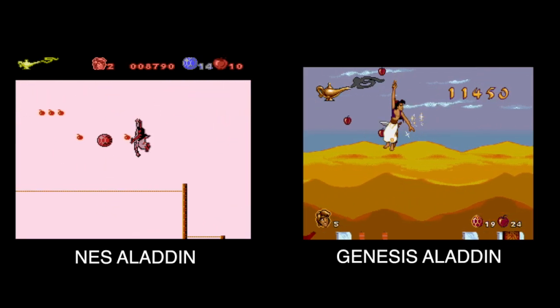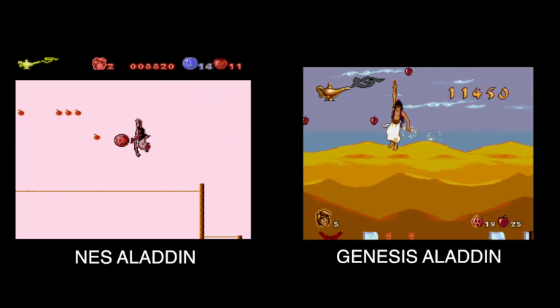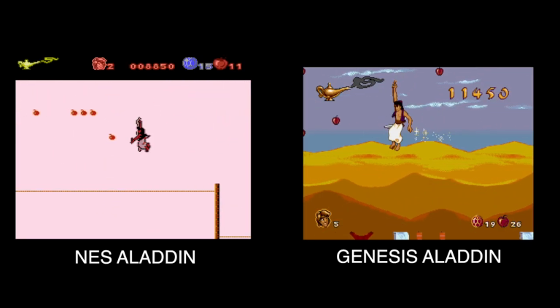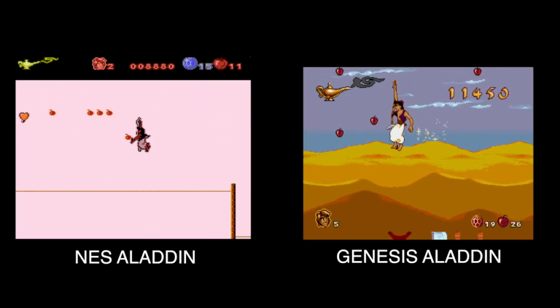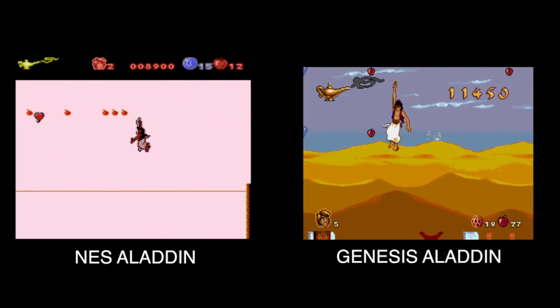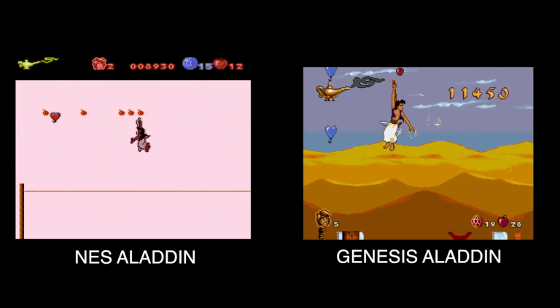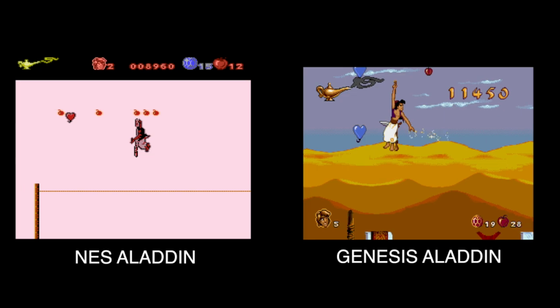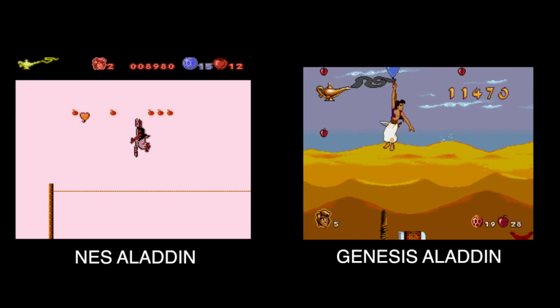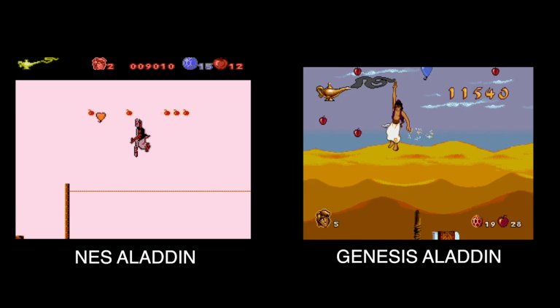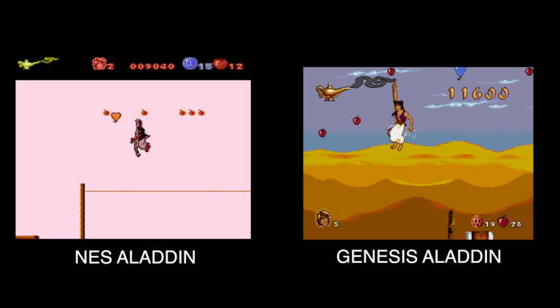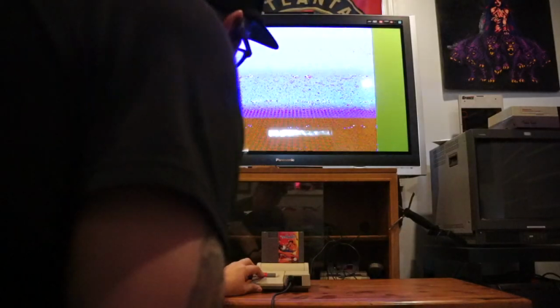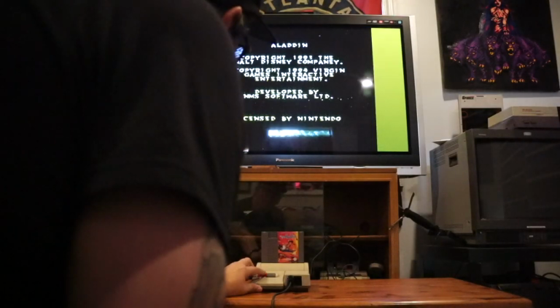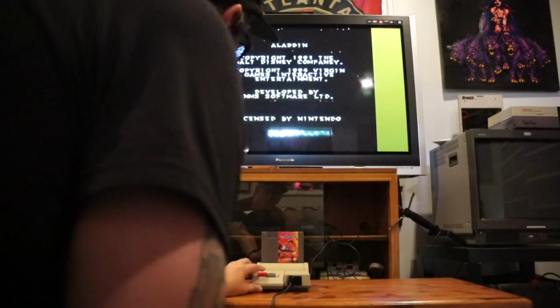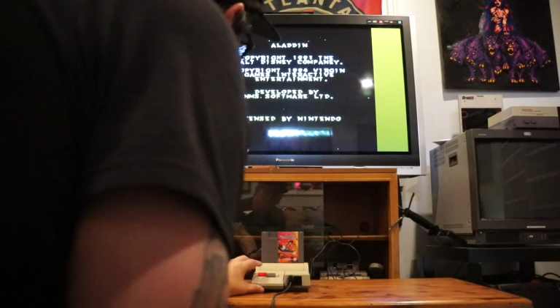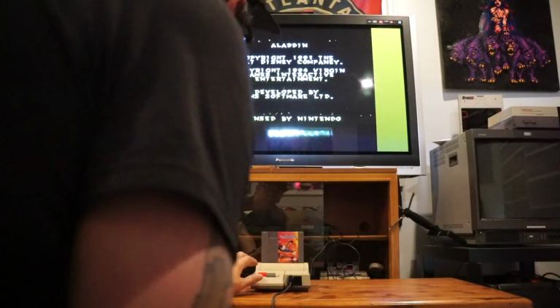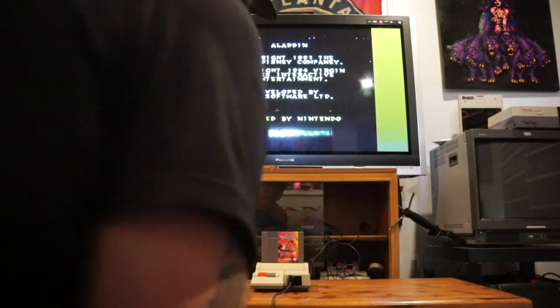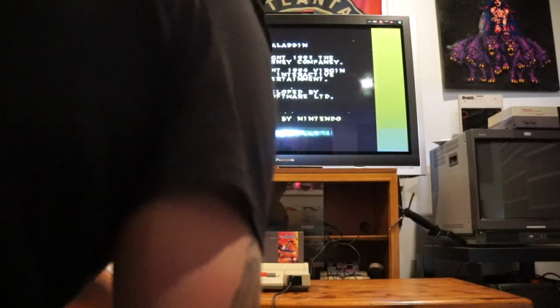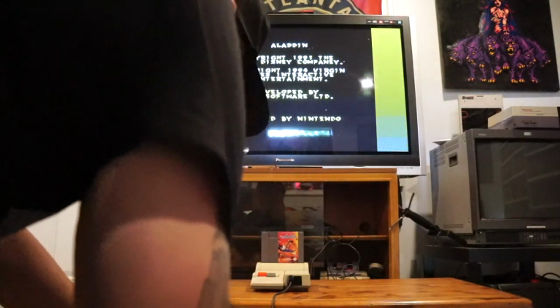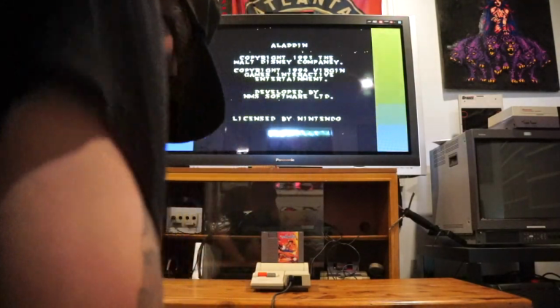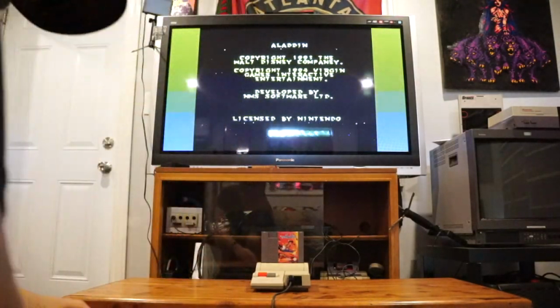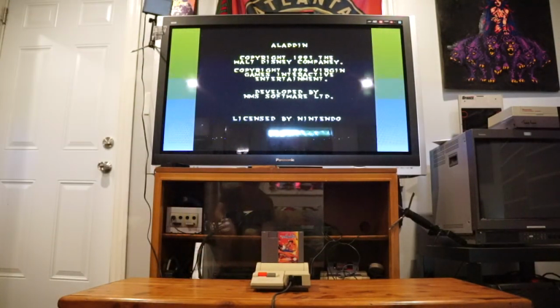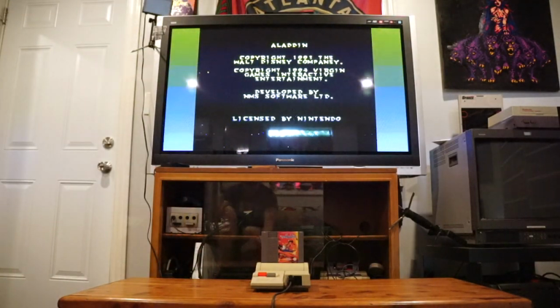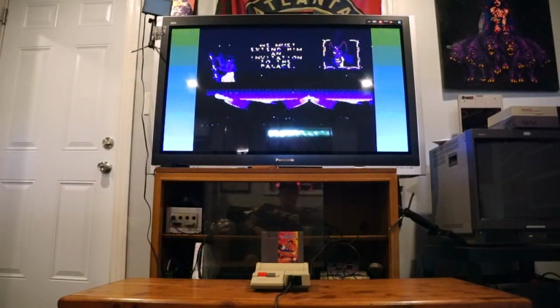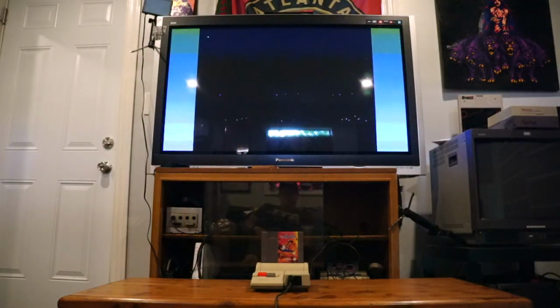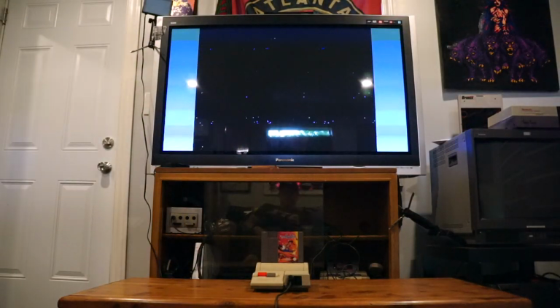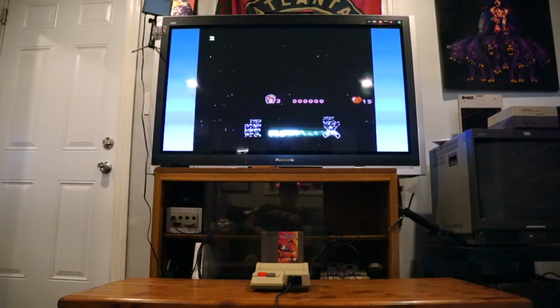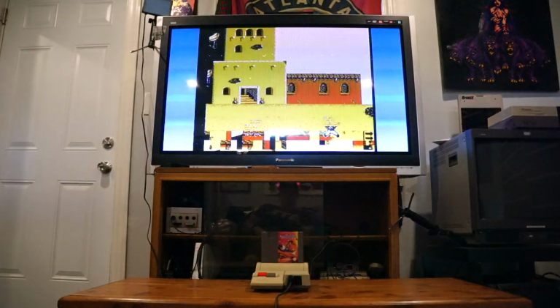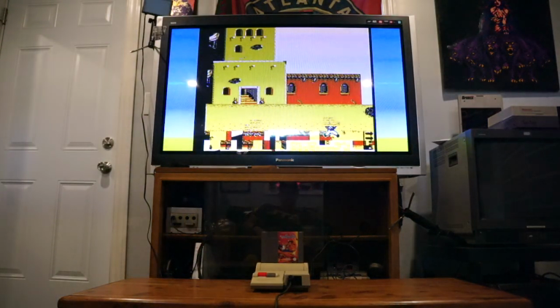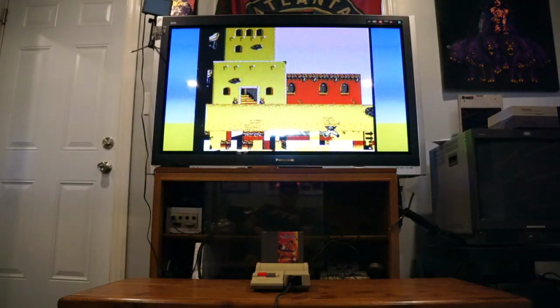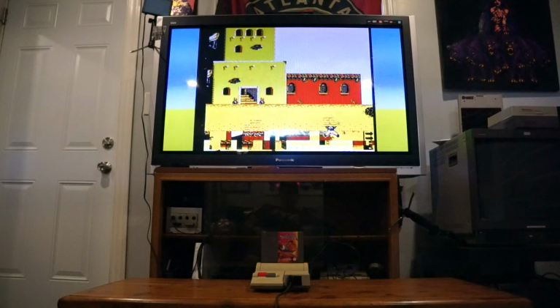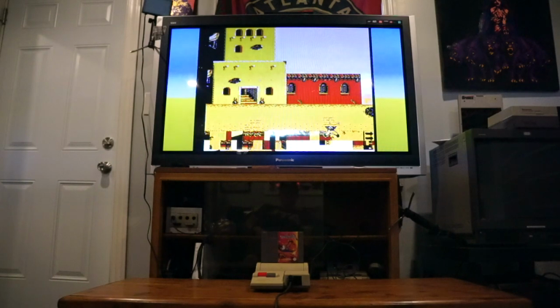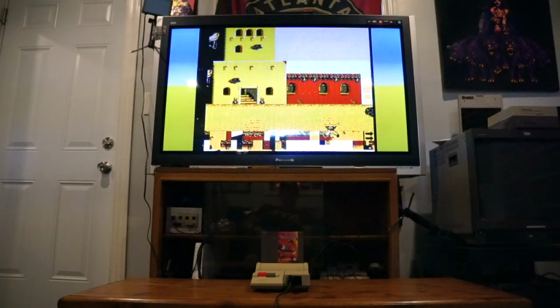Aladdin was officially licensed by the Walt Disney Company and is based on the classic Sega Genesis version made by Virgin Interactive. Does it work on my North American top loader? No, no it does not.